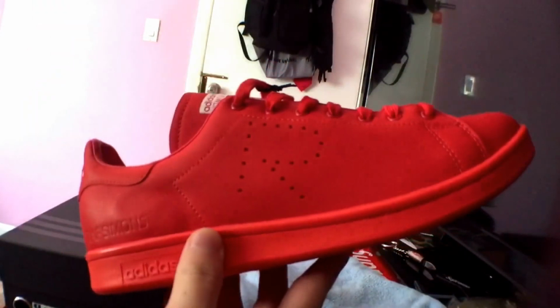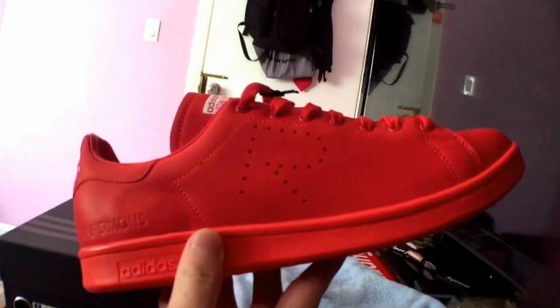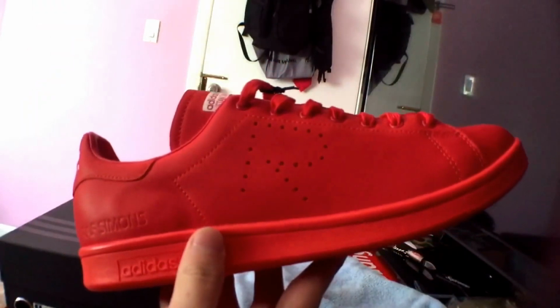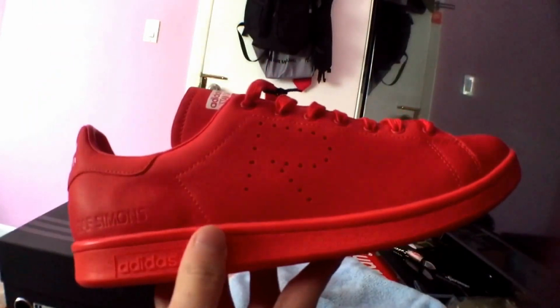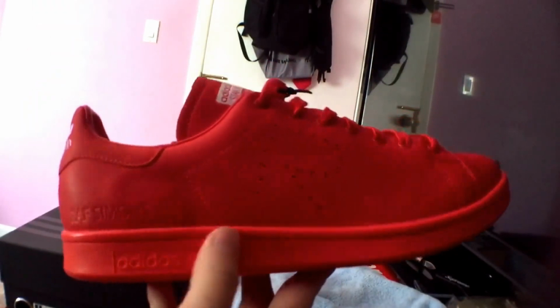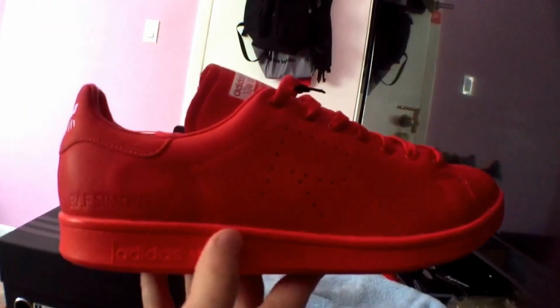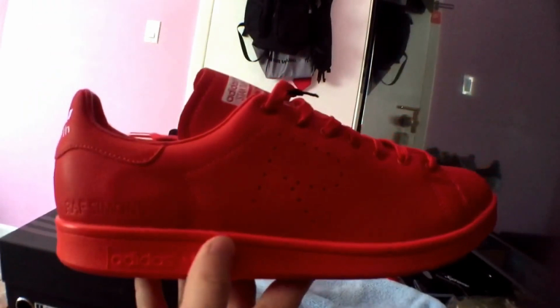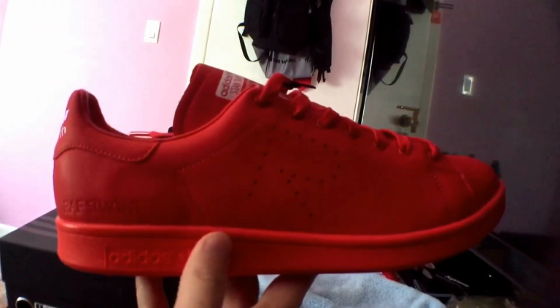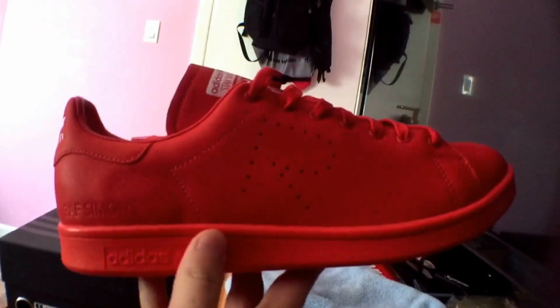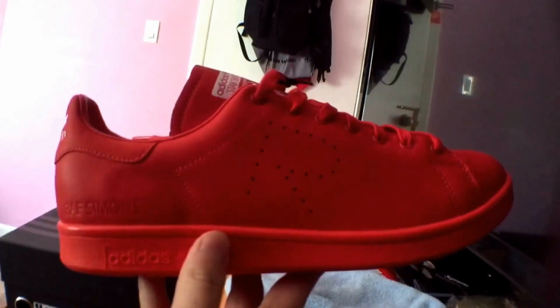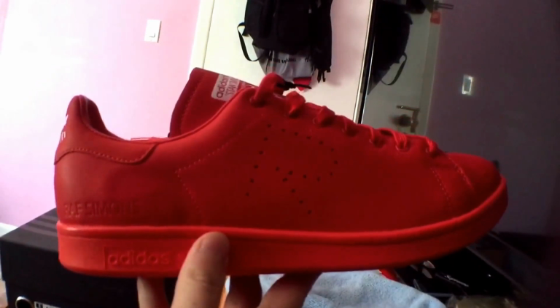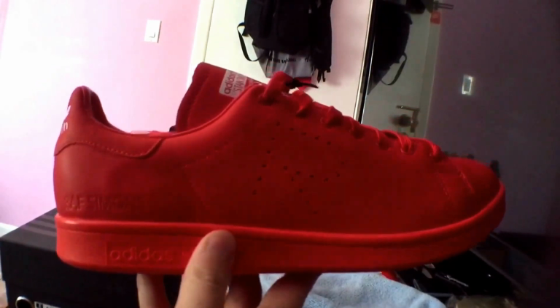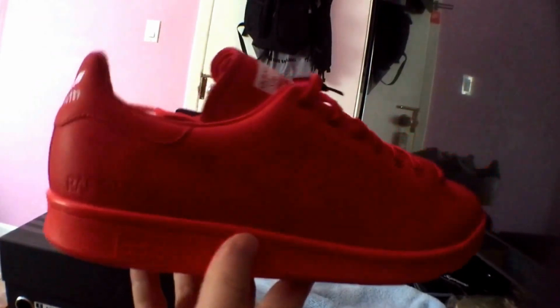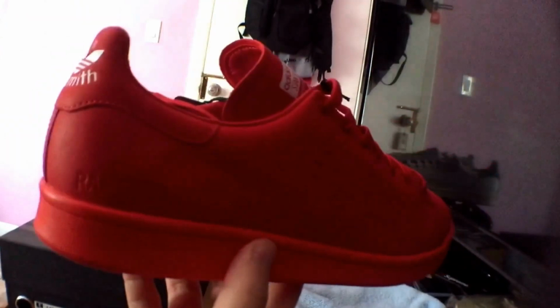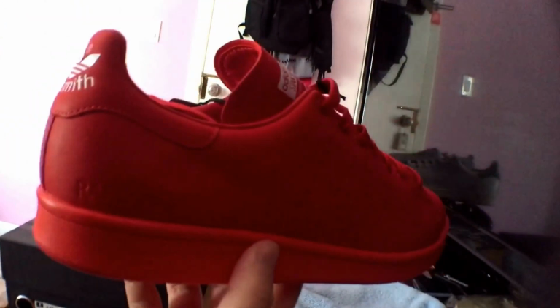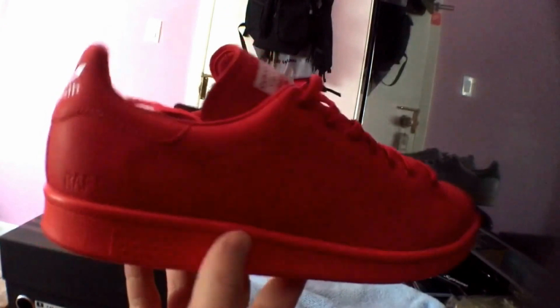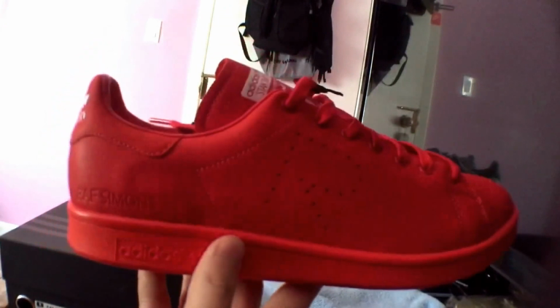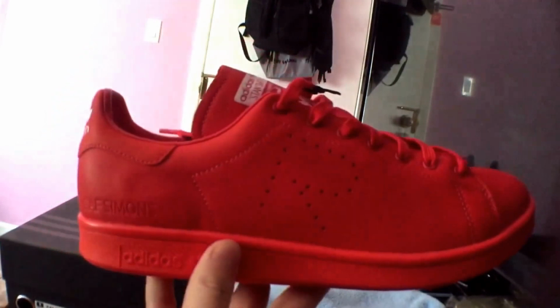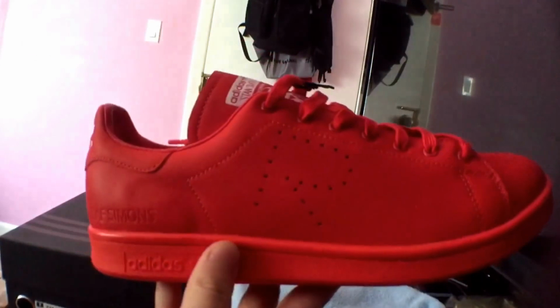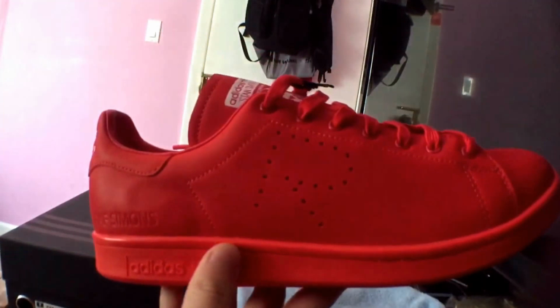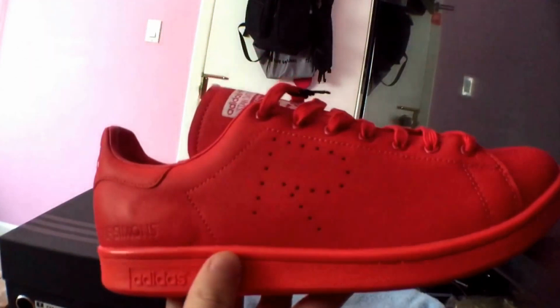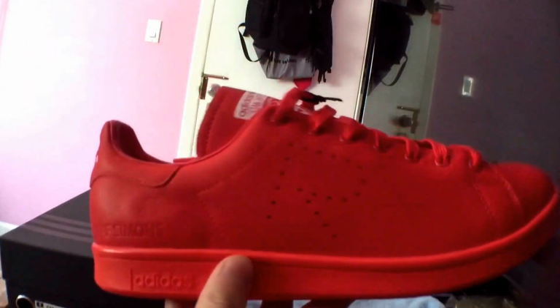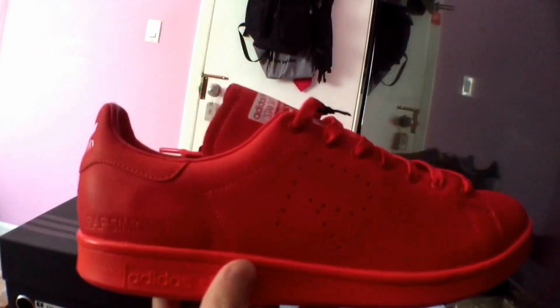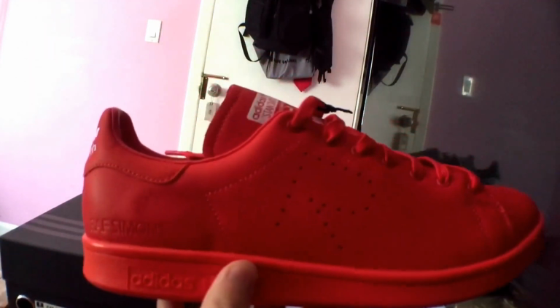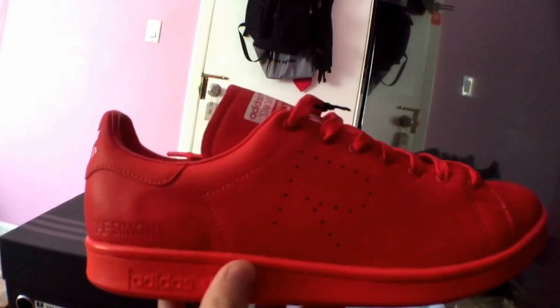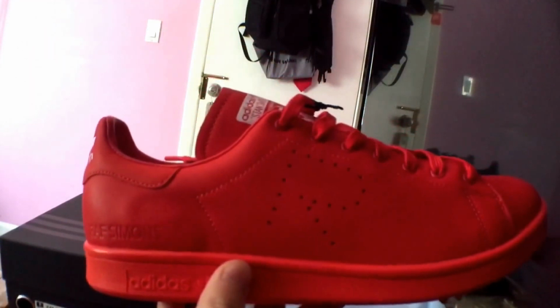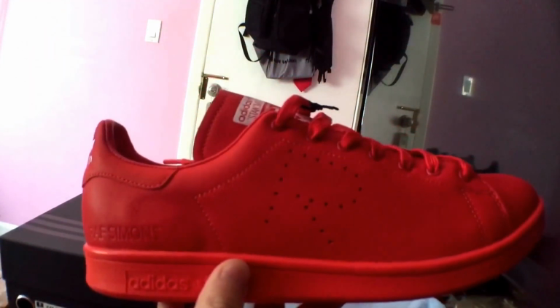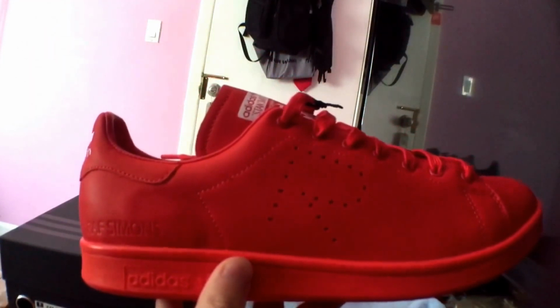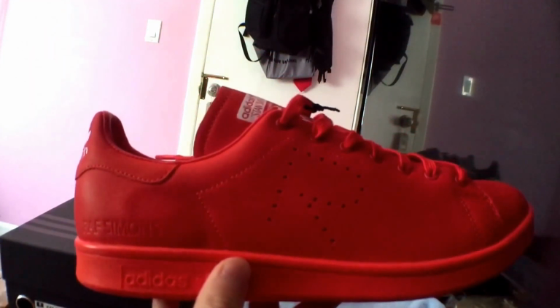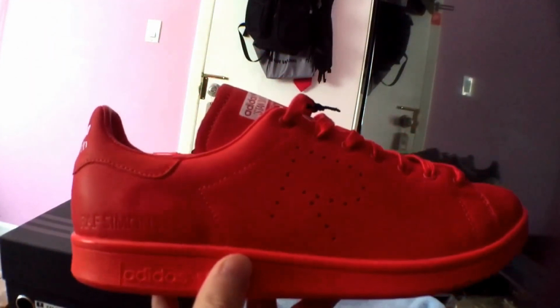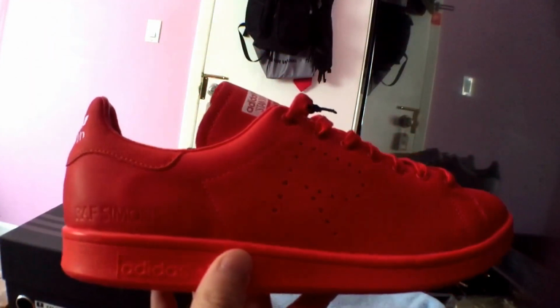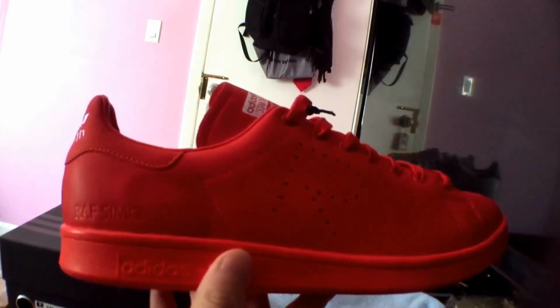When it arrived, I only got her size, and they ended up not even fitting her correctly, so I returned them.